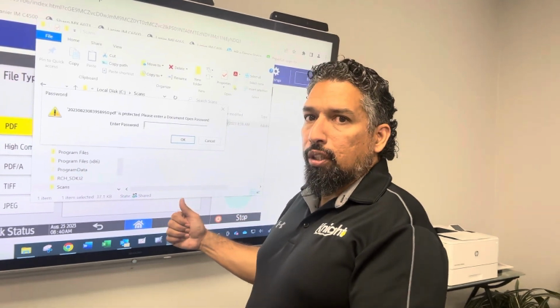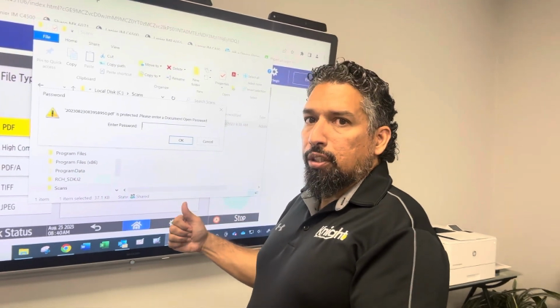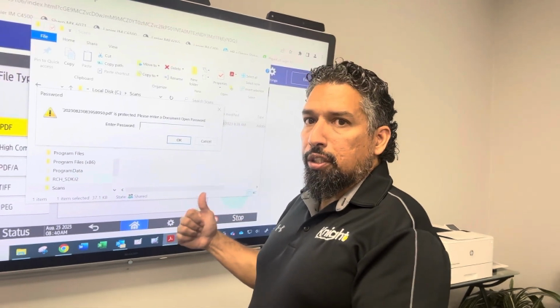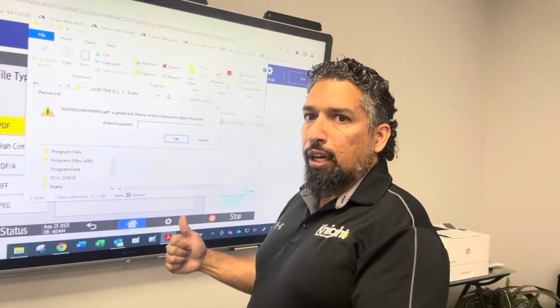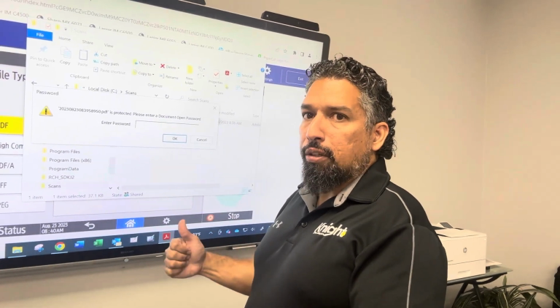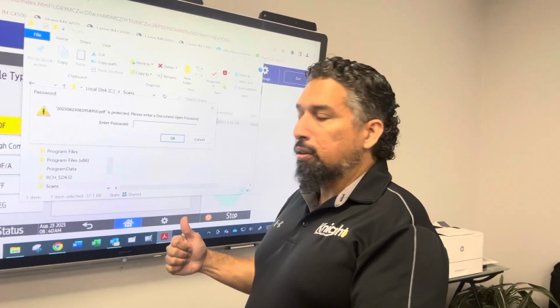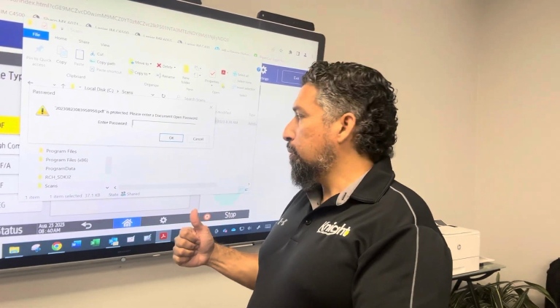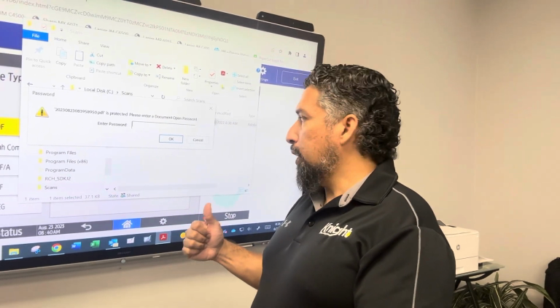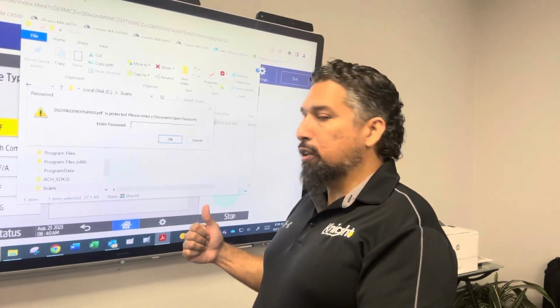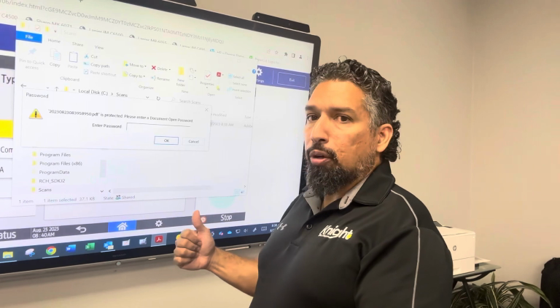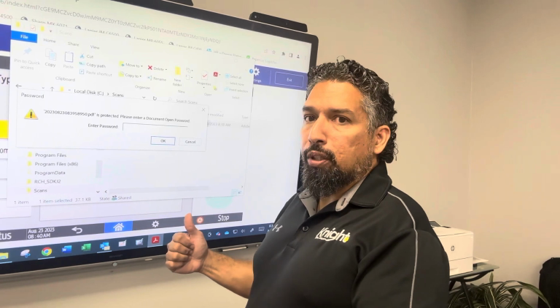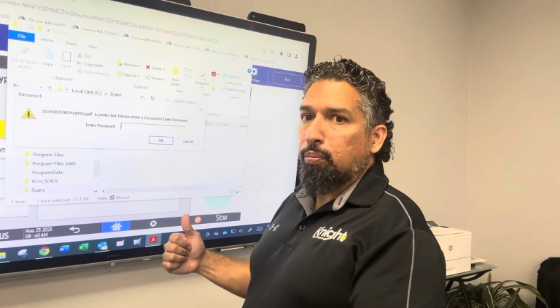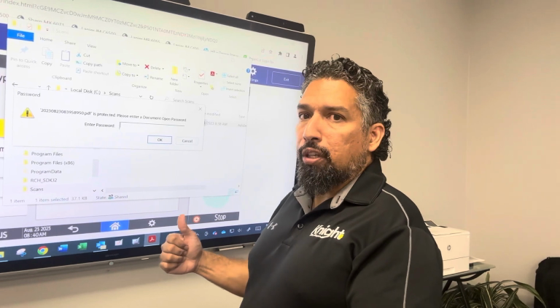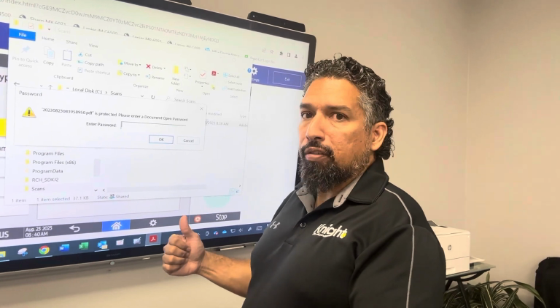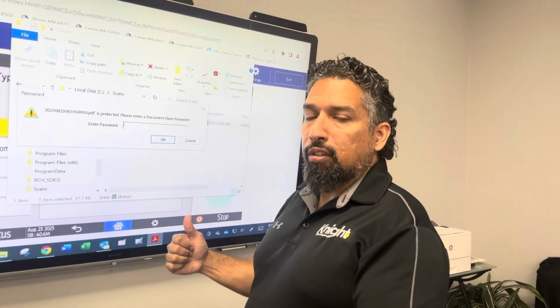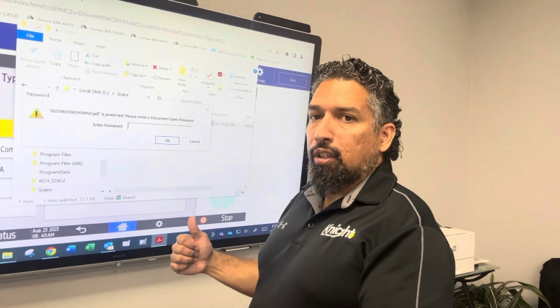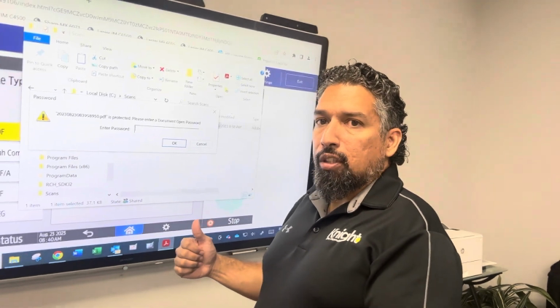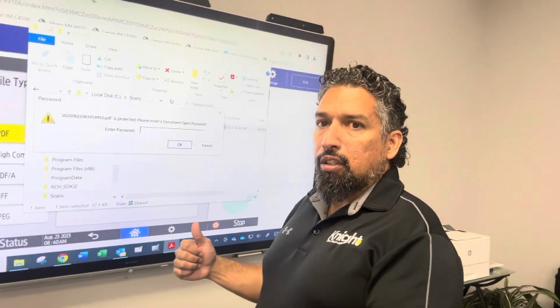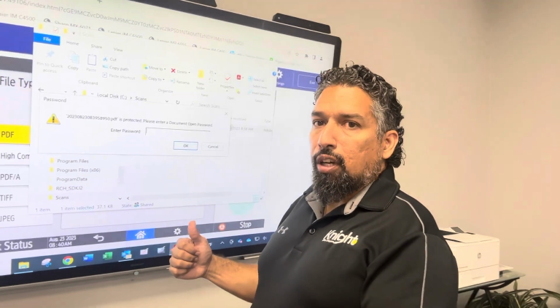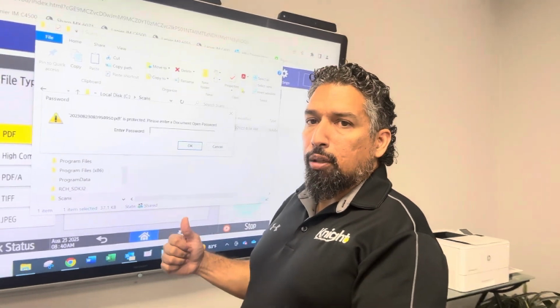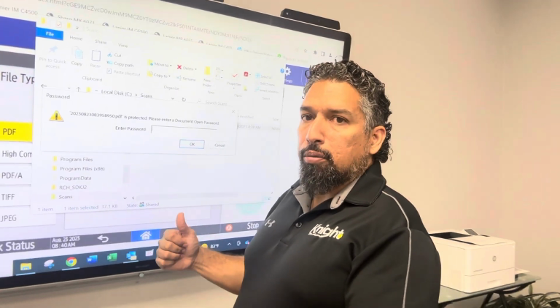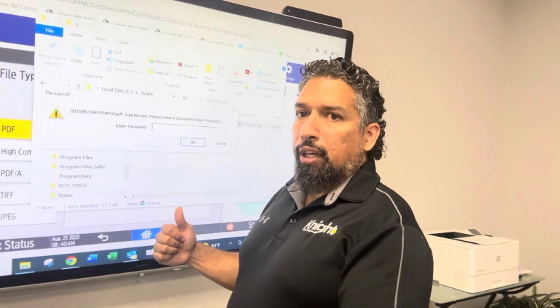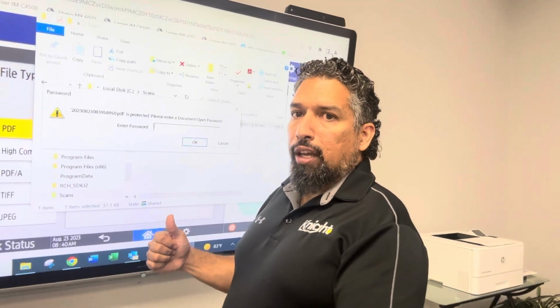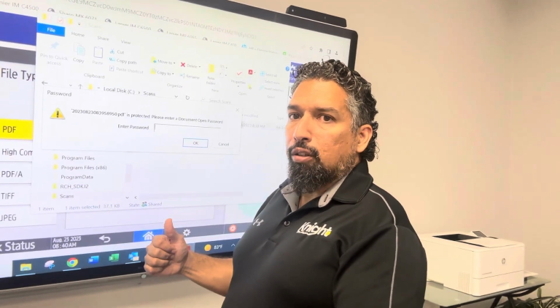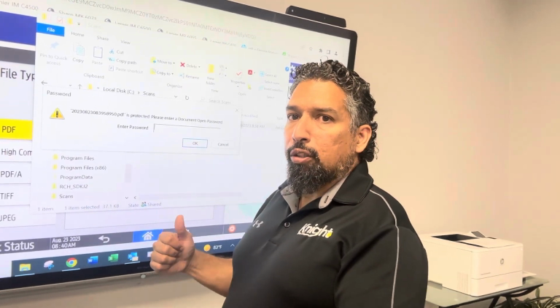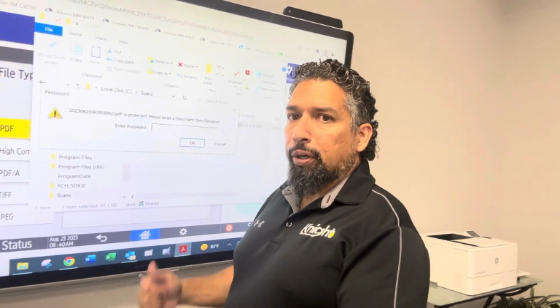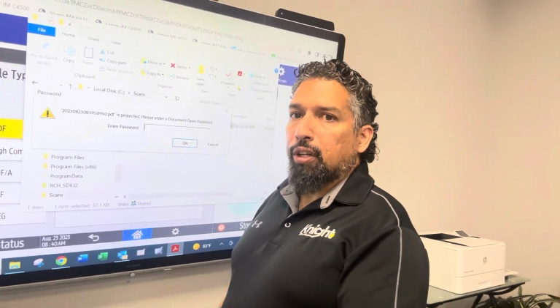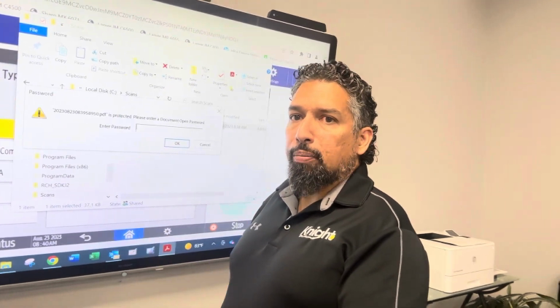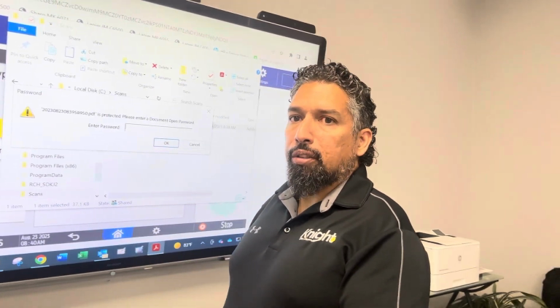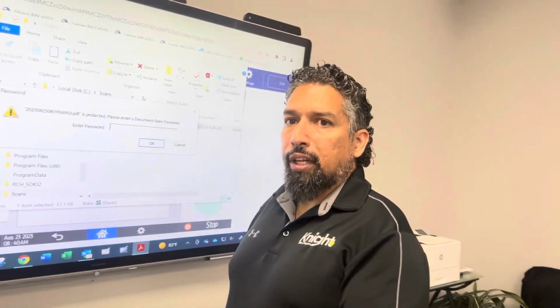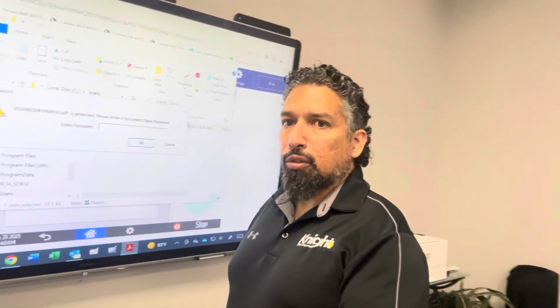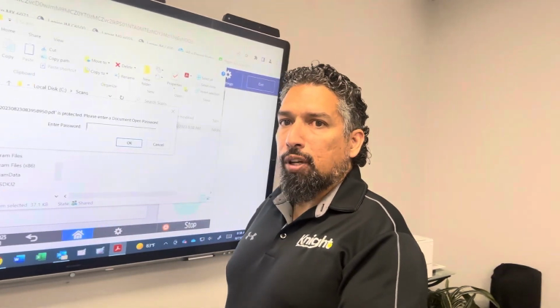This is how you make an encrypted PDF scan on your RICO copier. Thanks for watching.